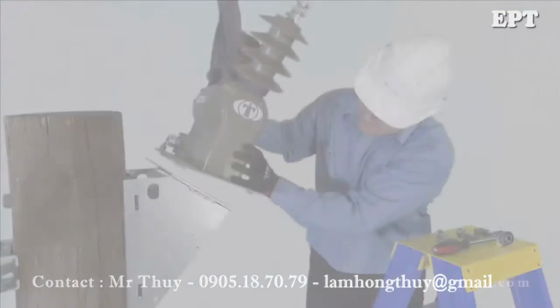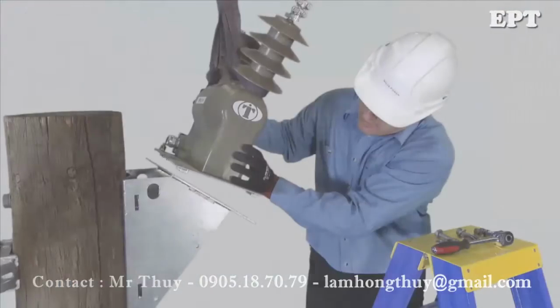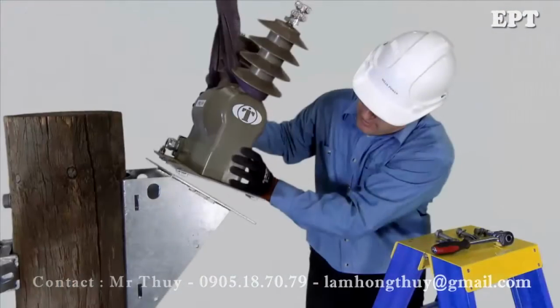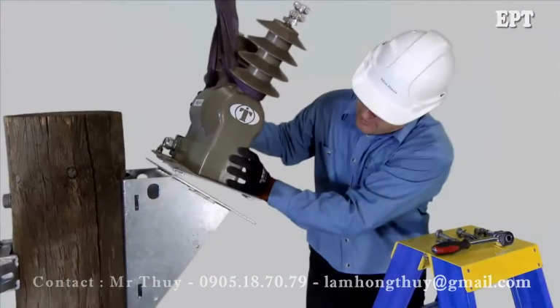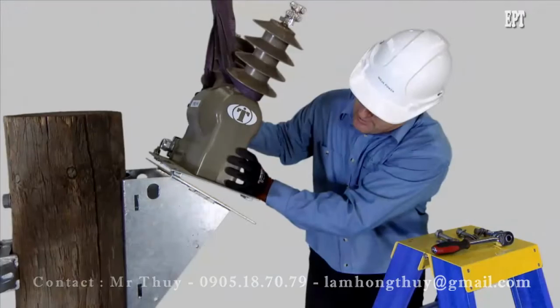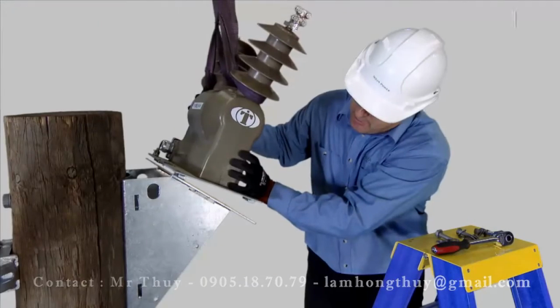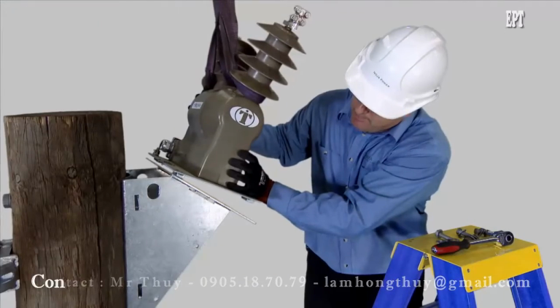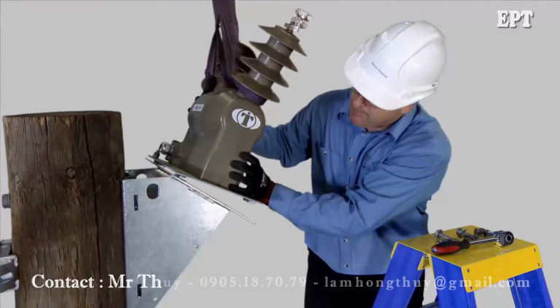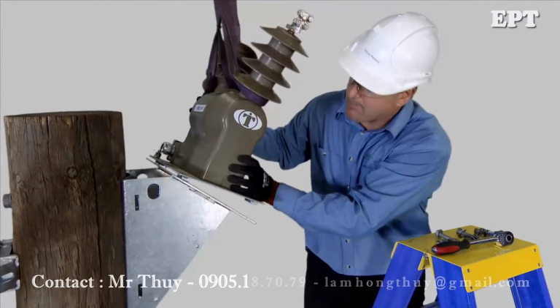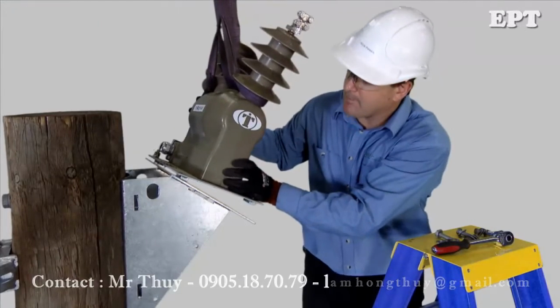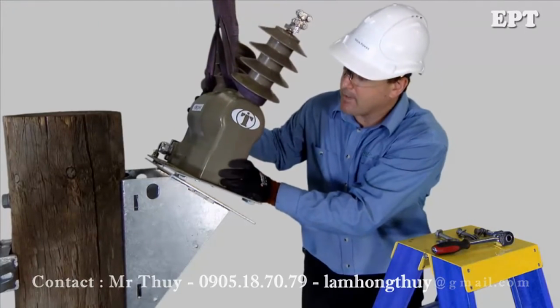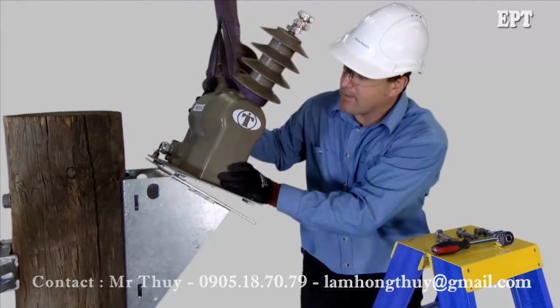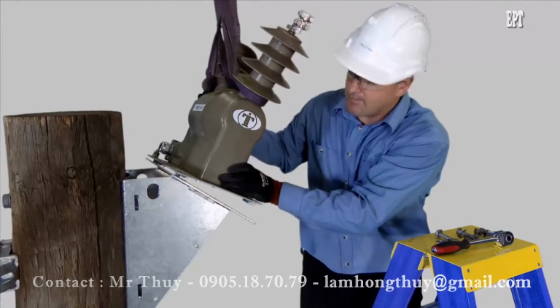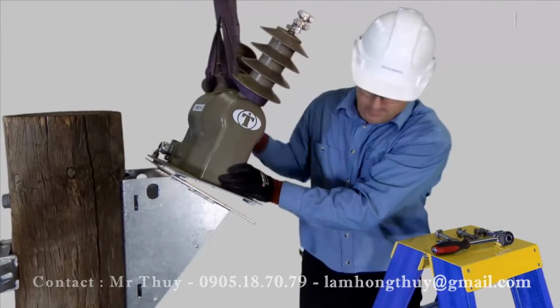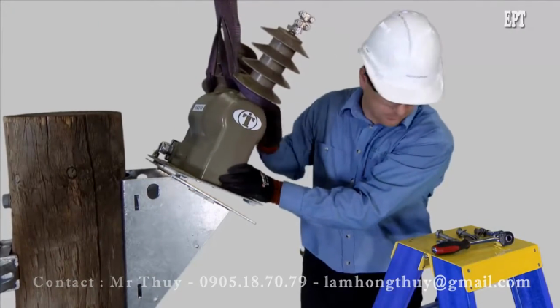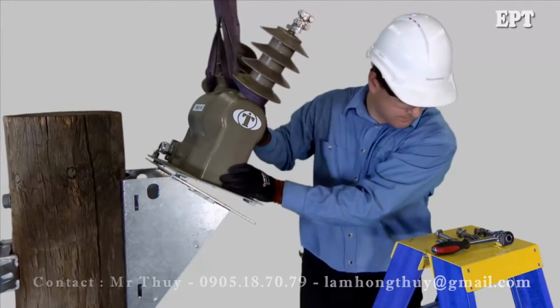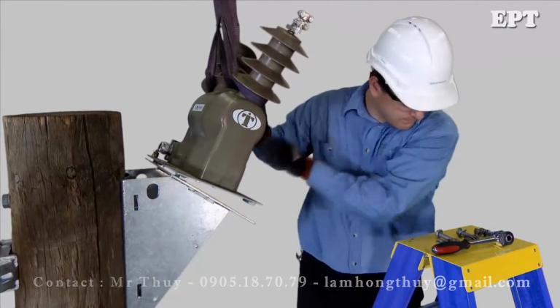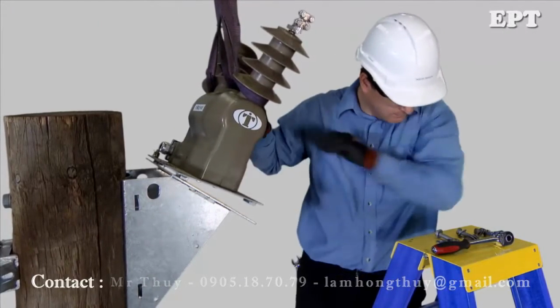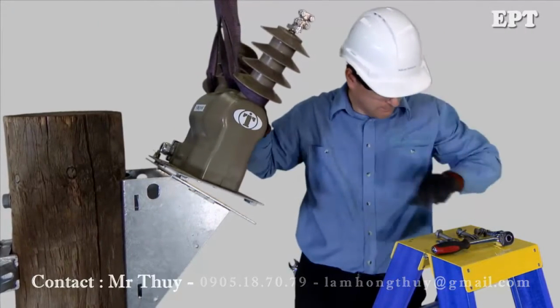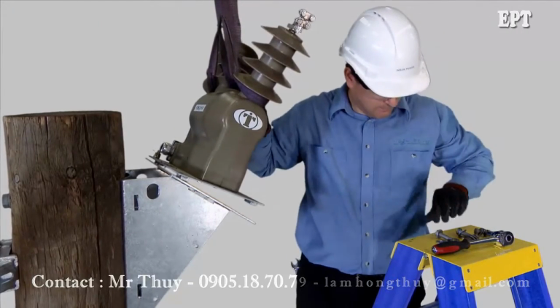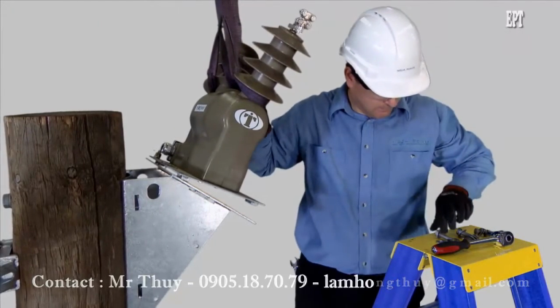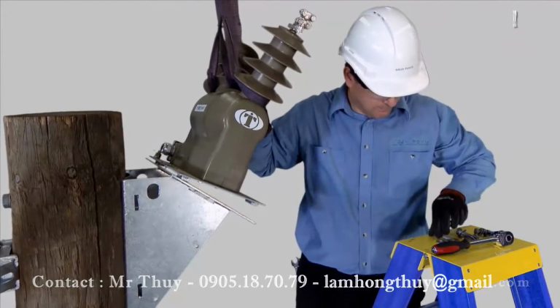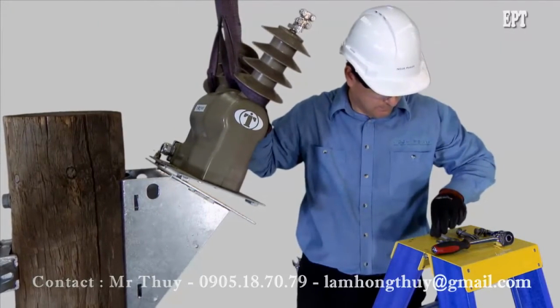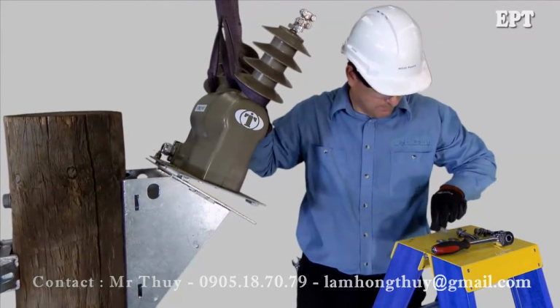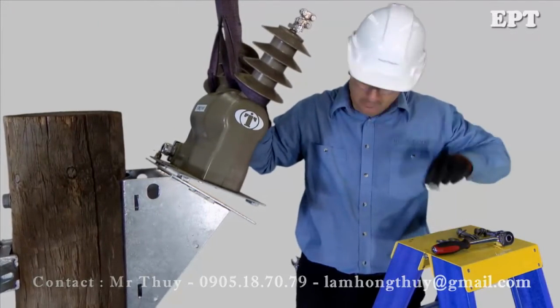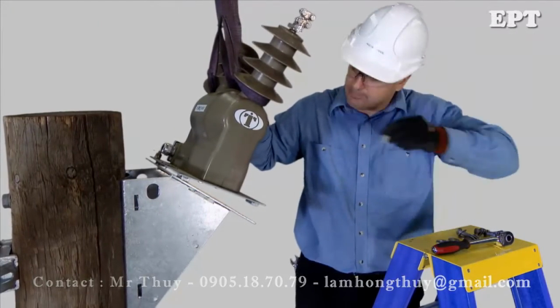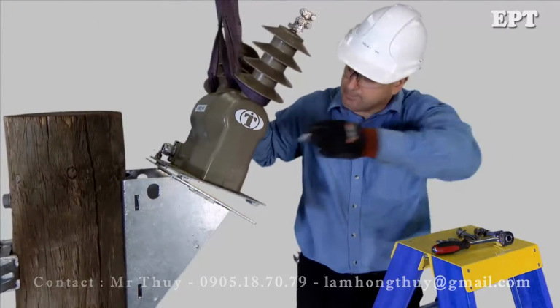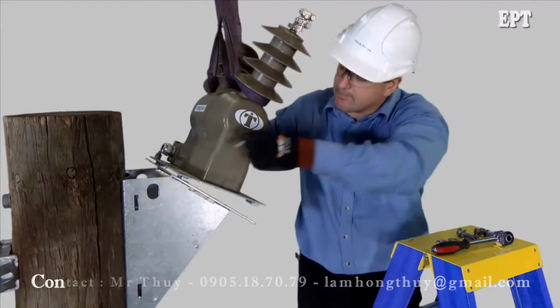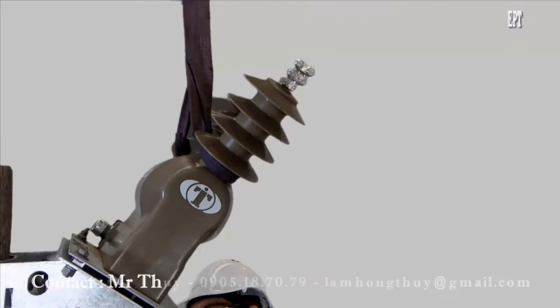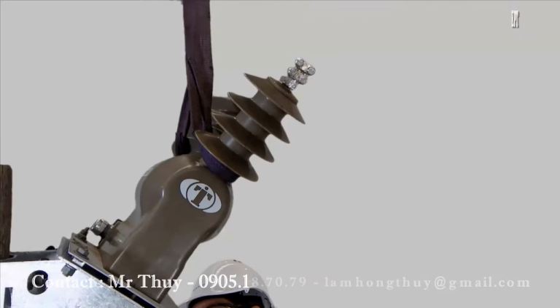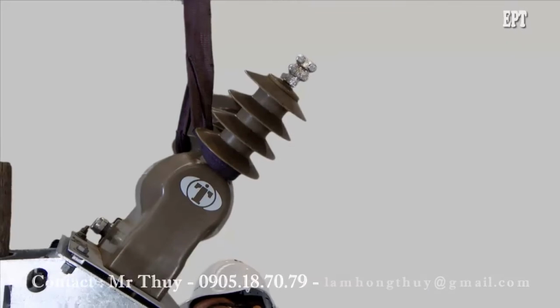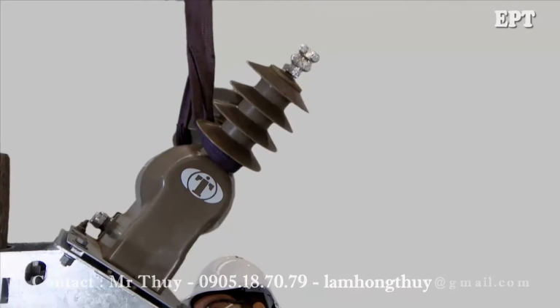Lift the VT onto the bracket using a soft sling and secure with nuts and bolts.